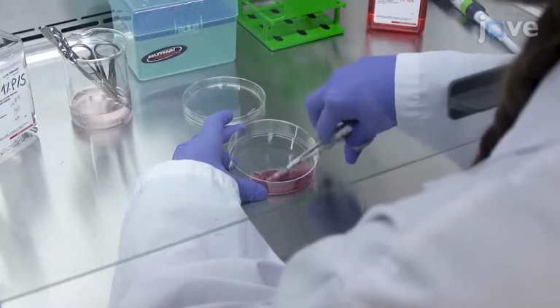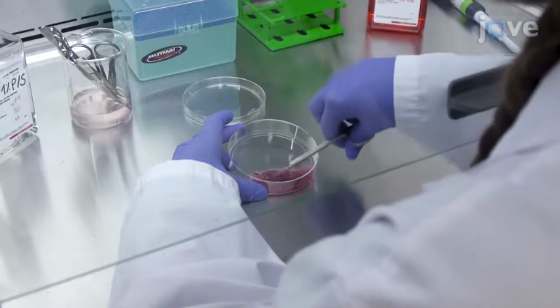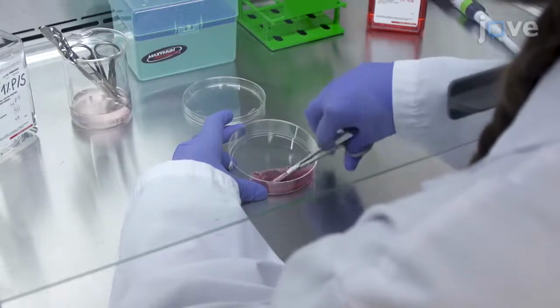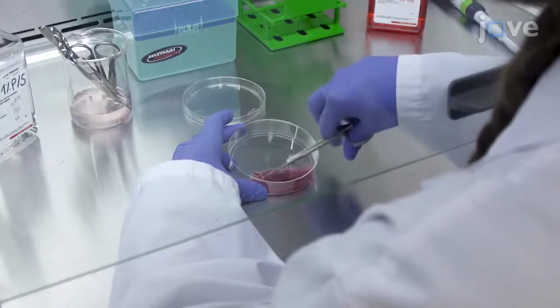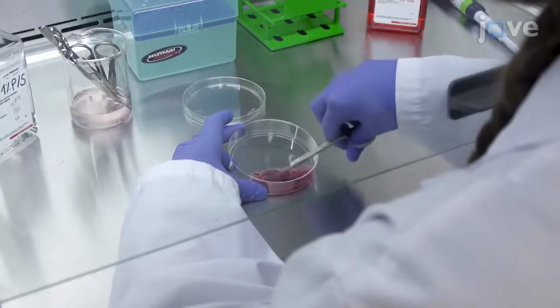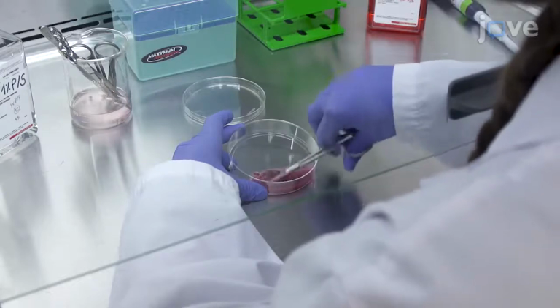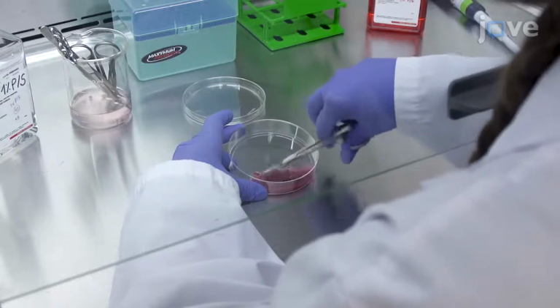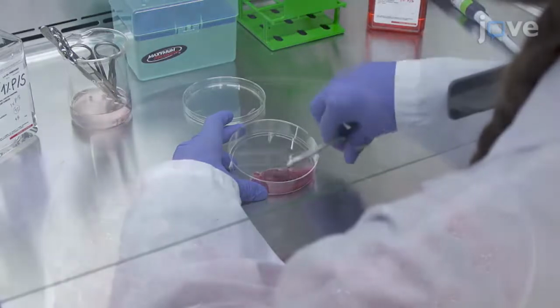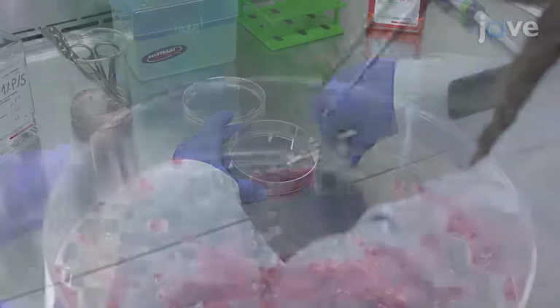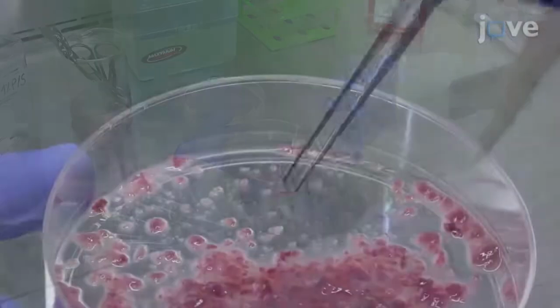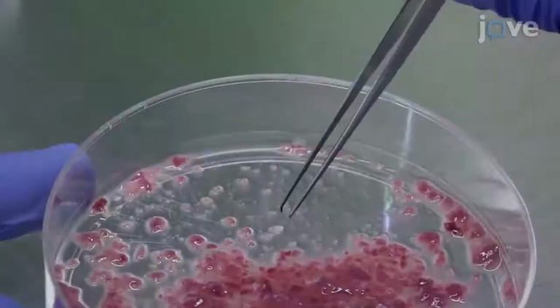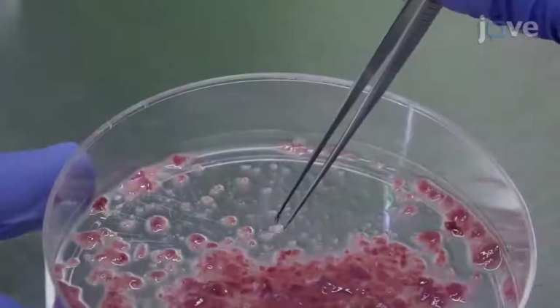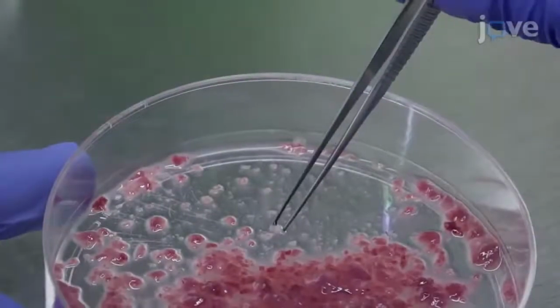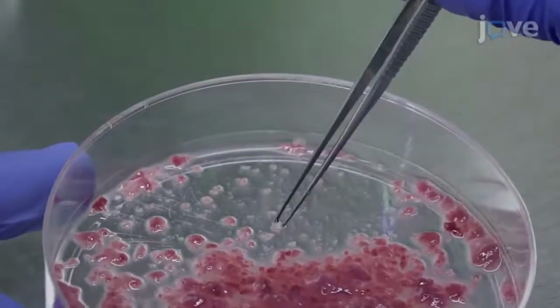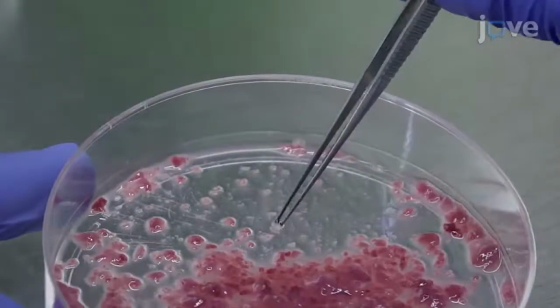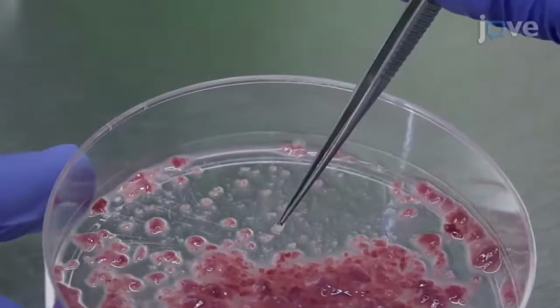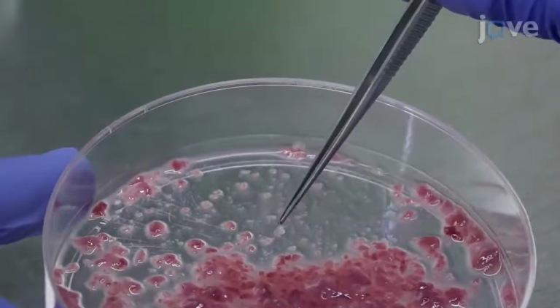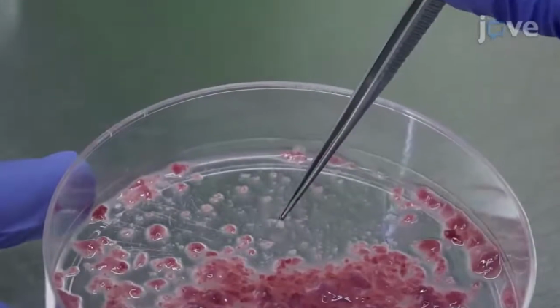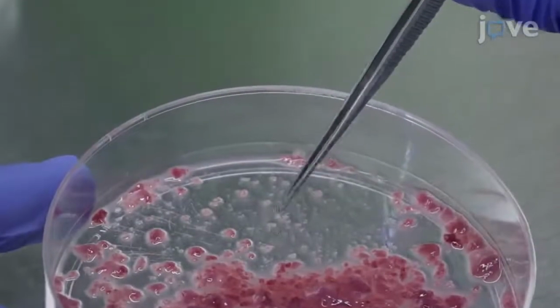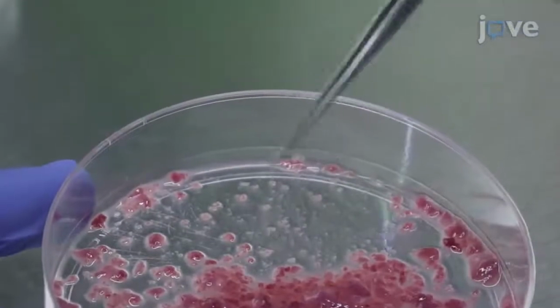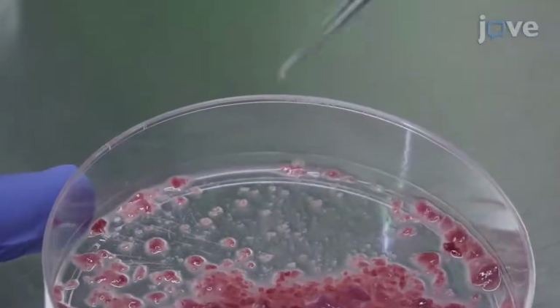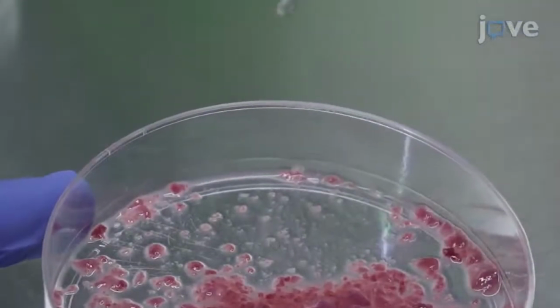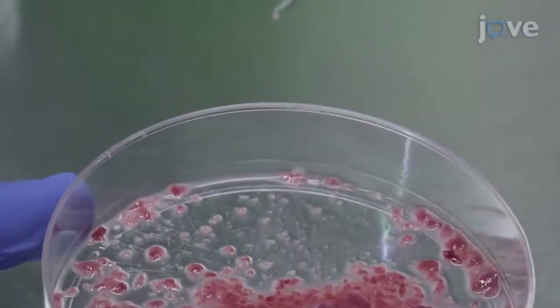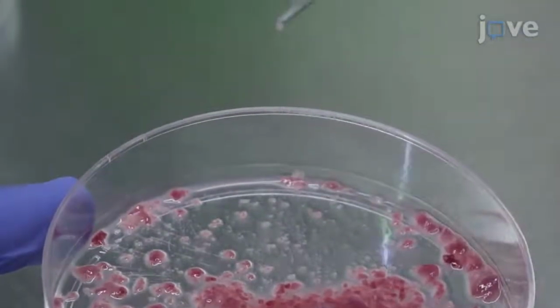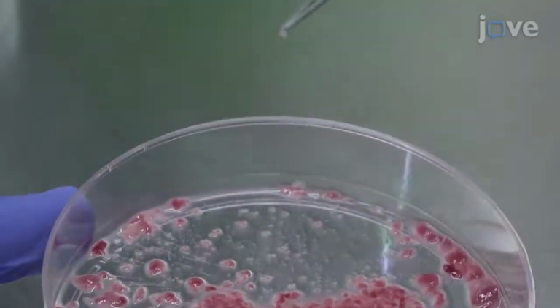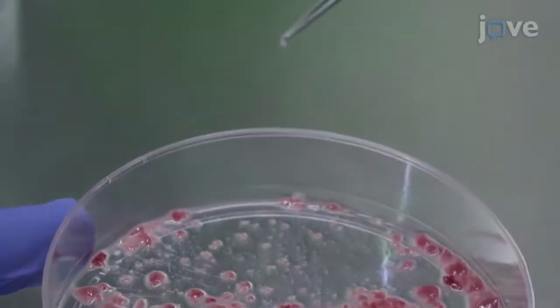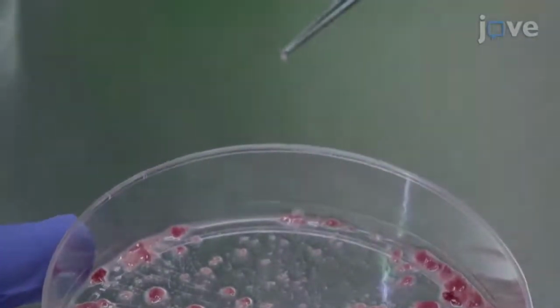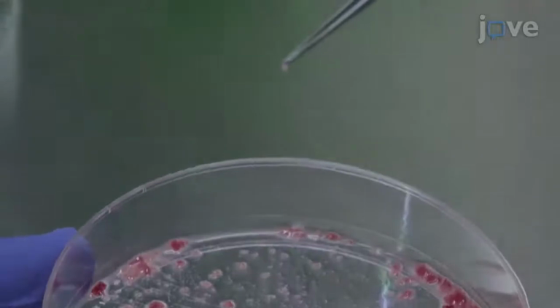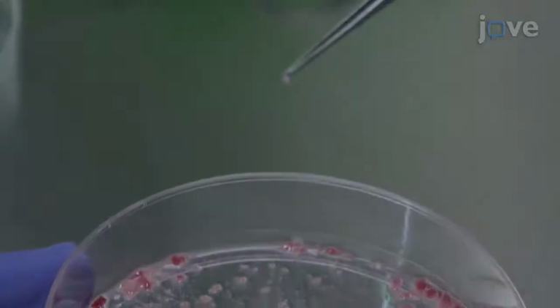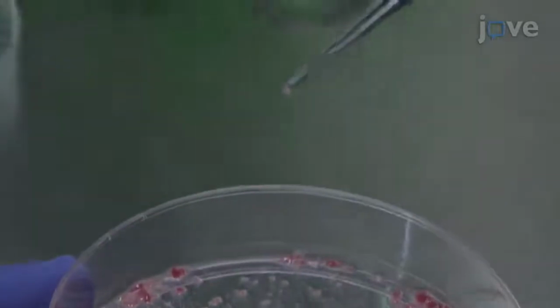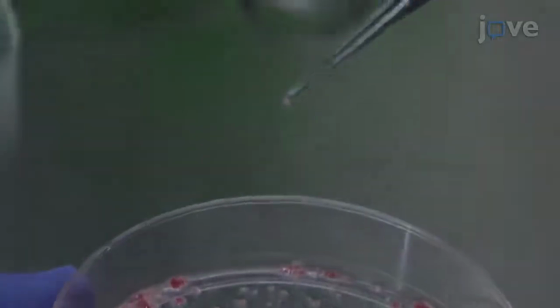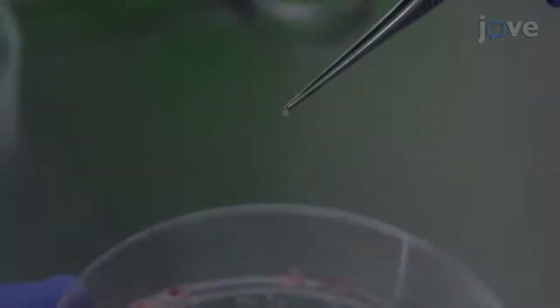After chopping, use sterile forceps to remove the white fragments of connective tissue.